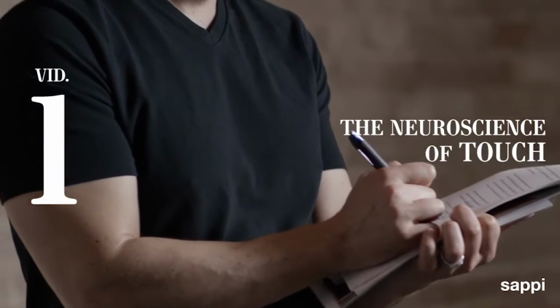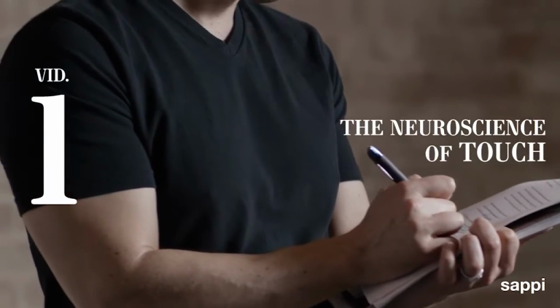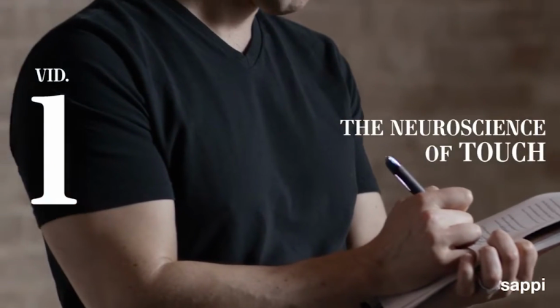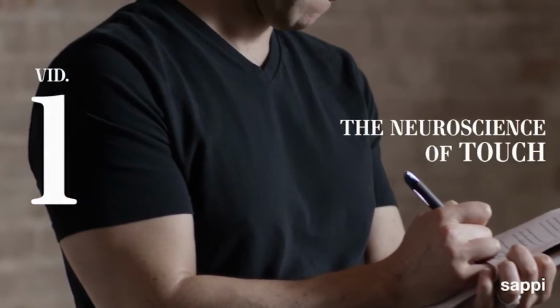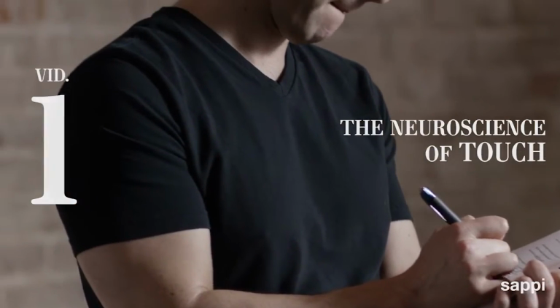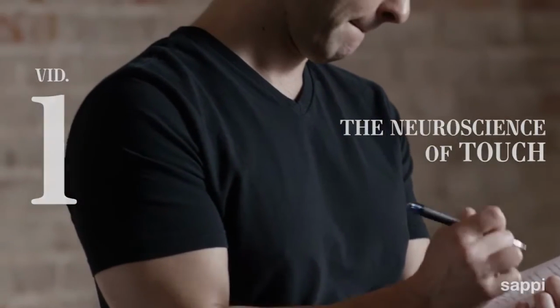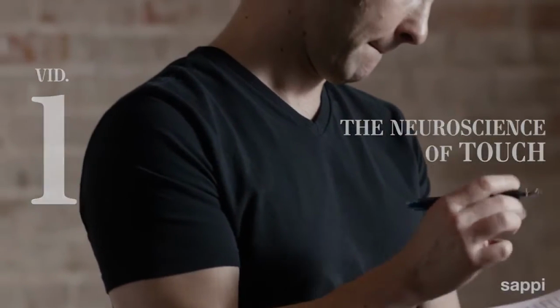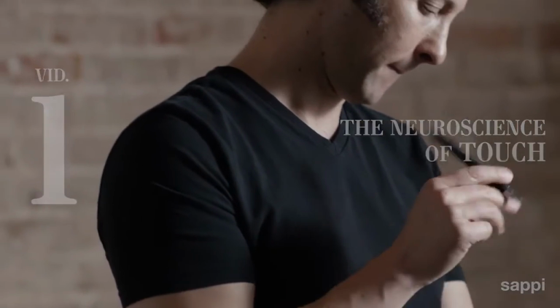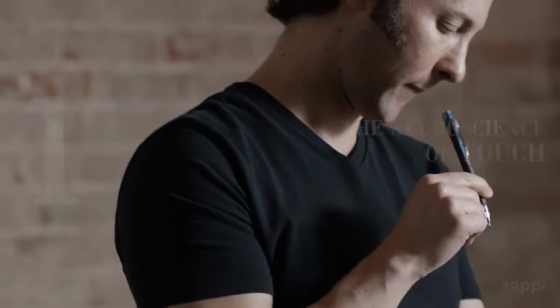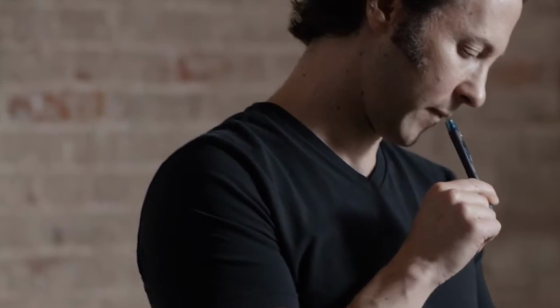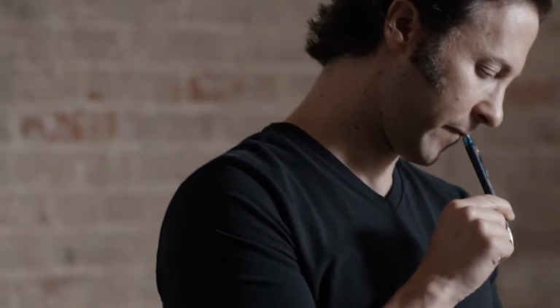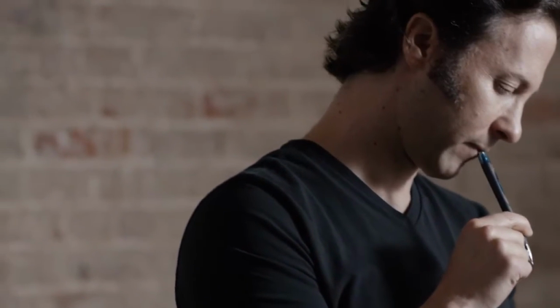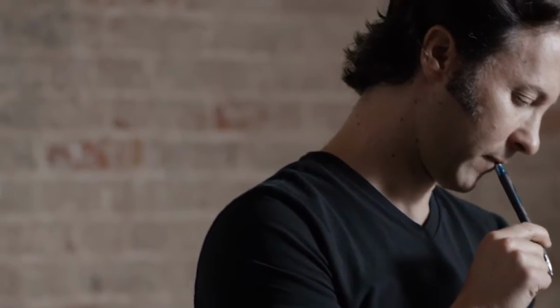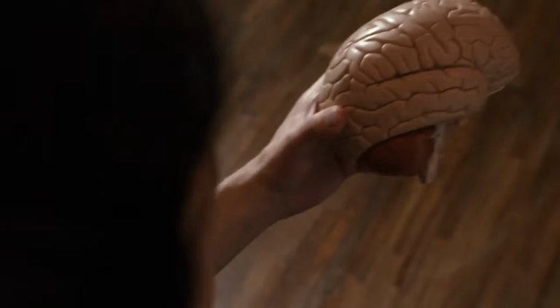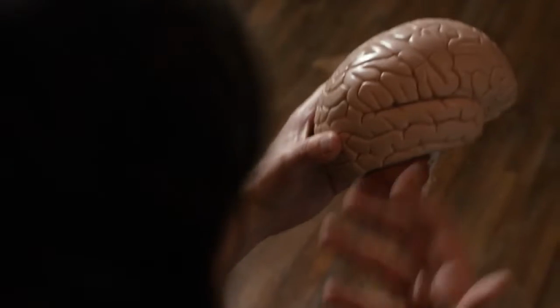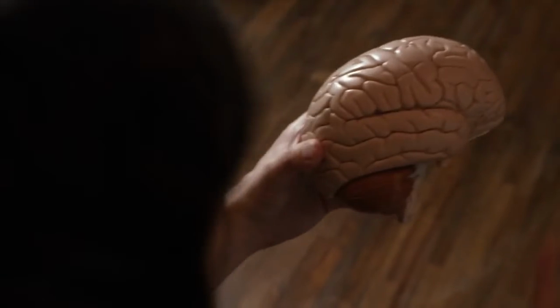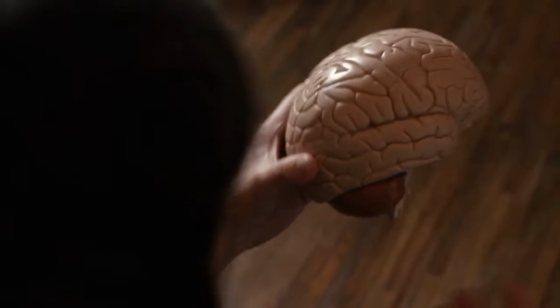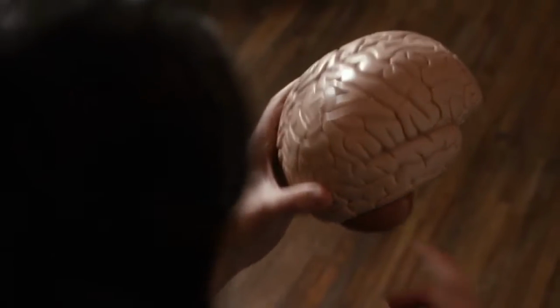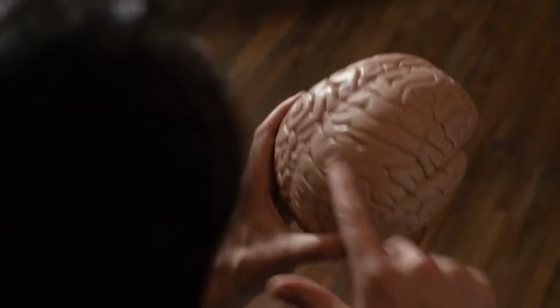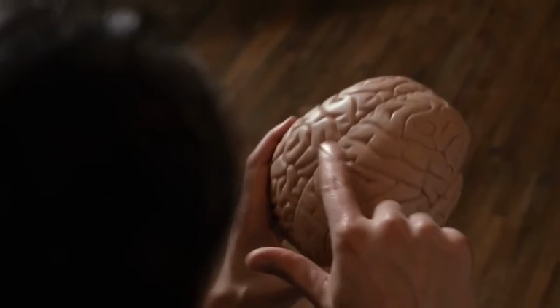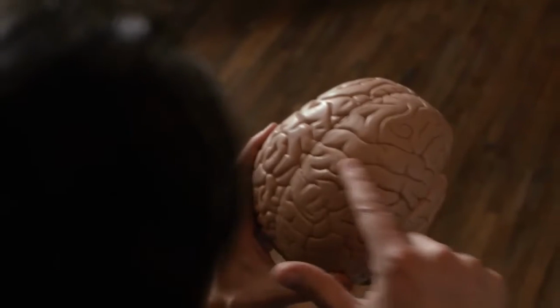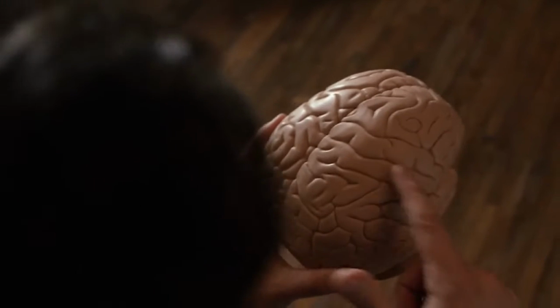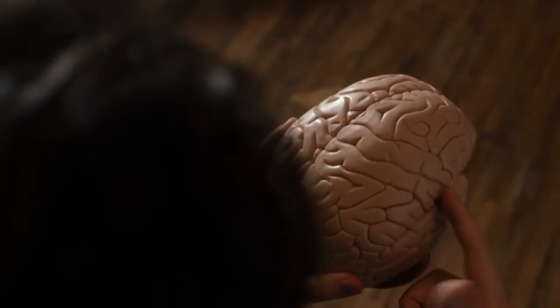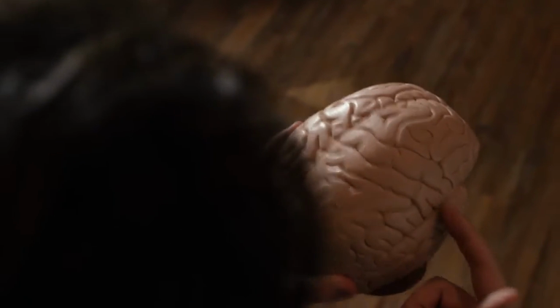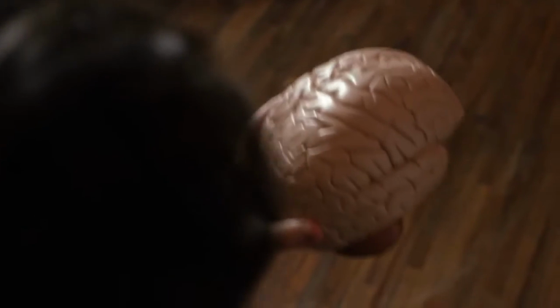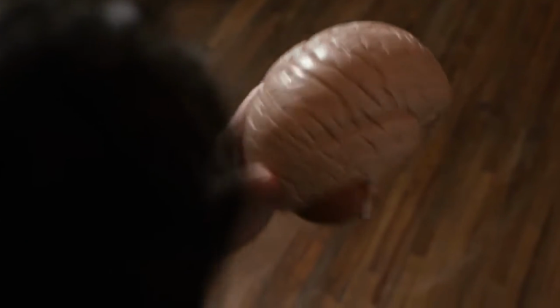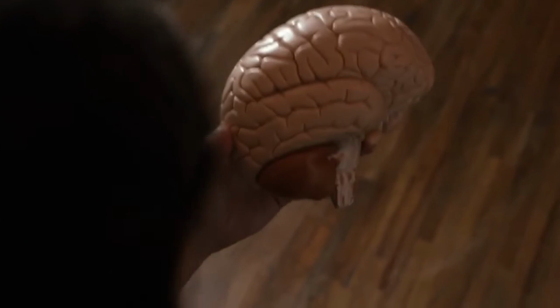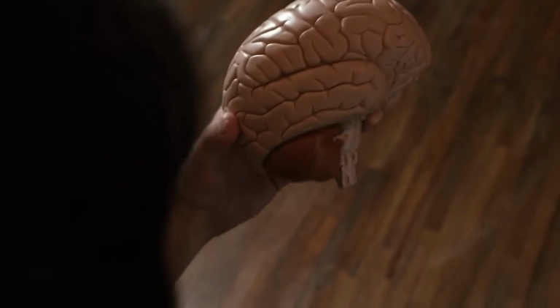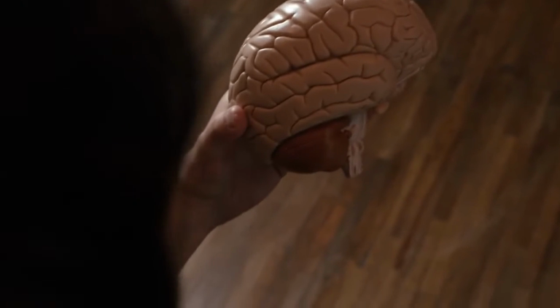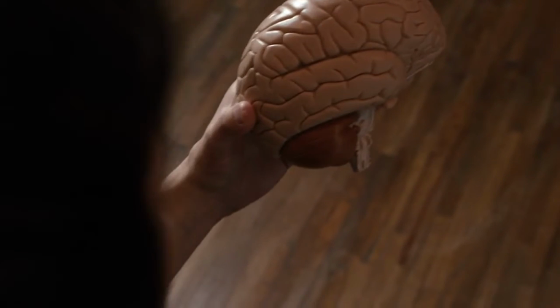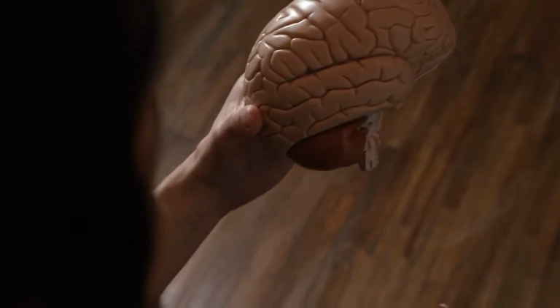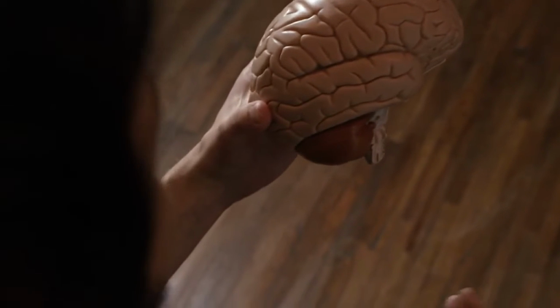Hi, I'm Dr. David Eagleman. Welcome to Neuroscience Shorts. I want to talk to you about something that my lab studies: haptics, the science of touch.